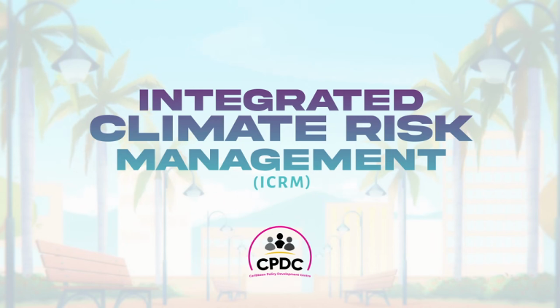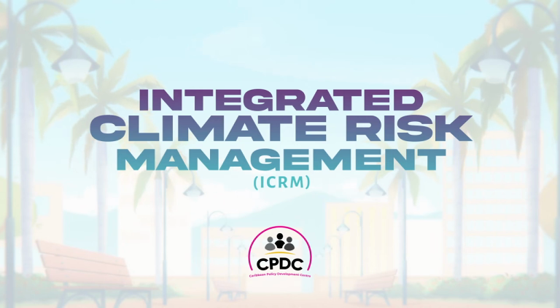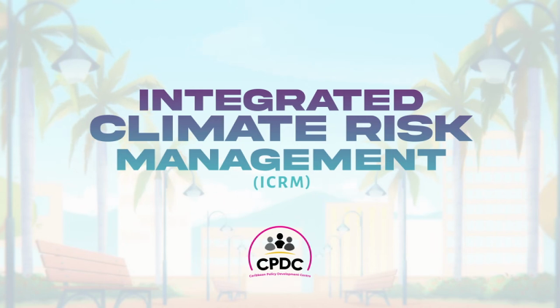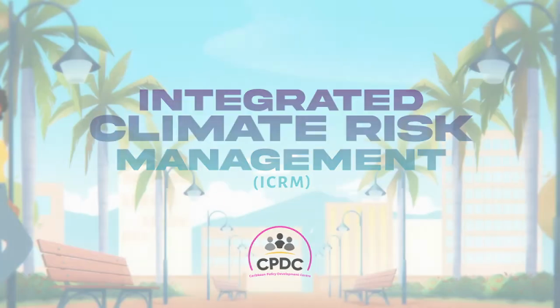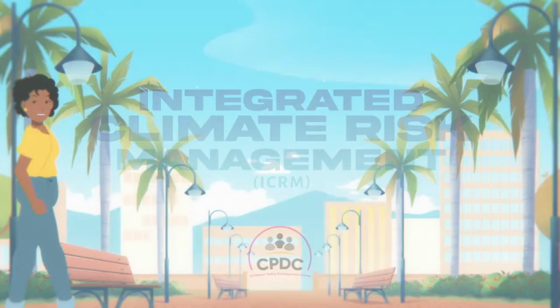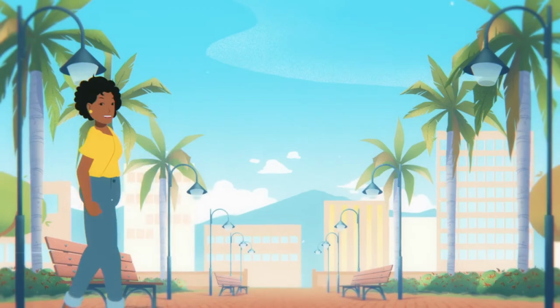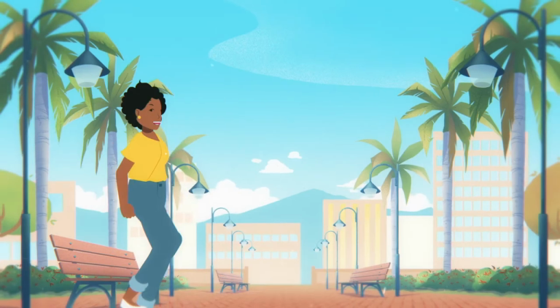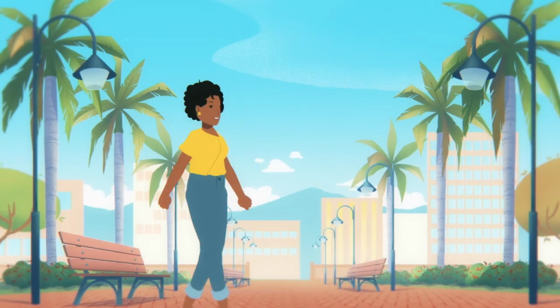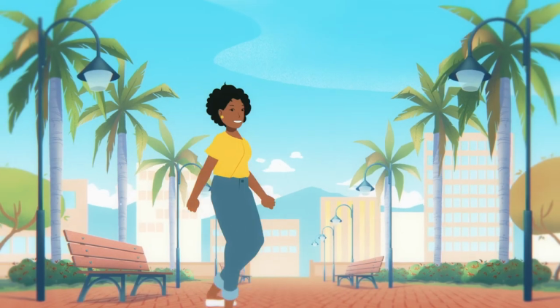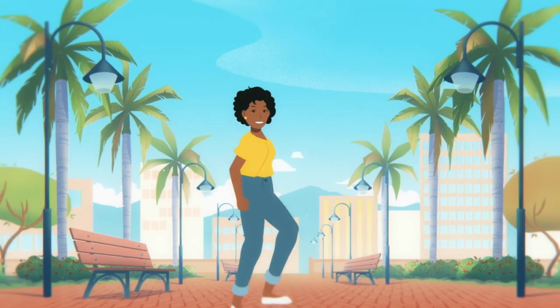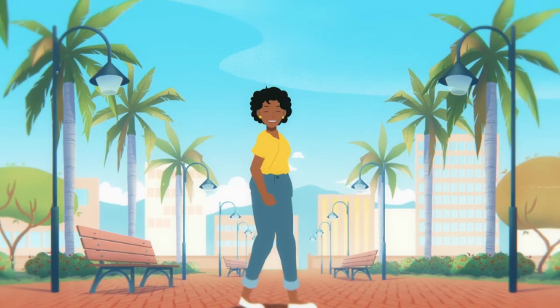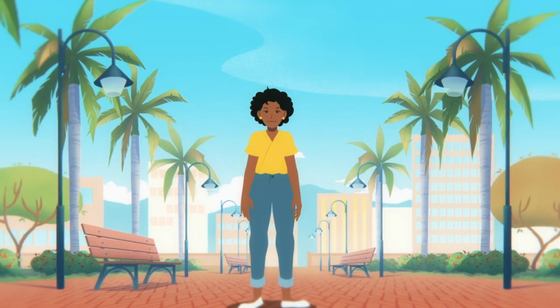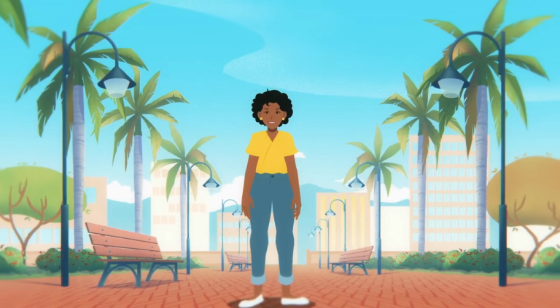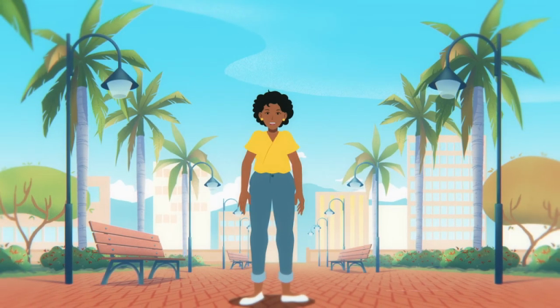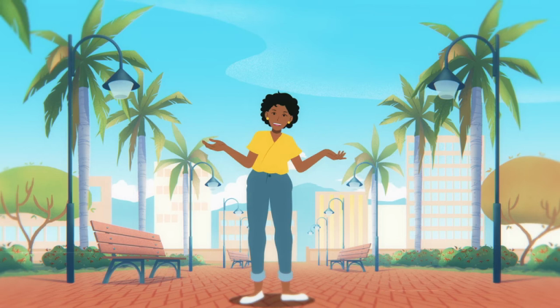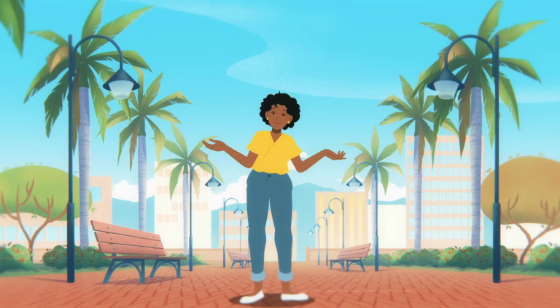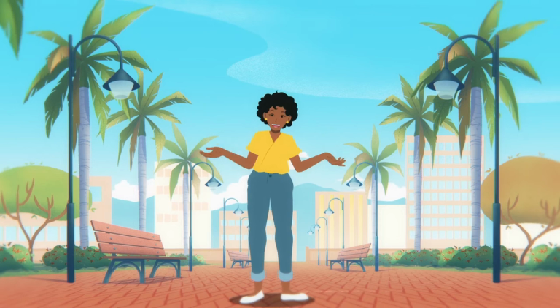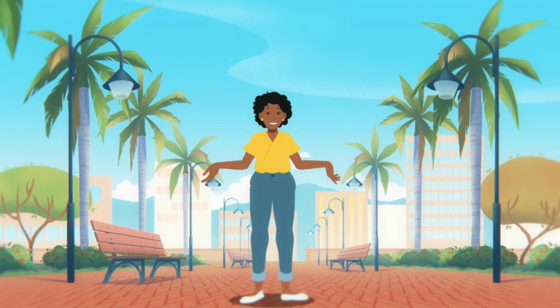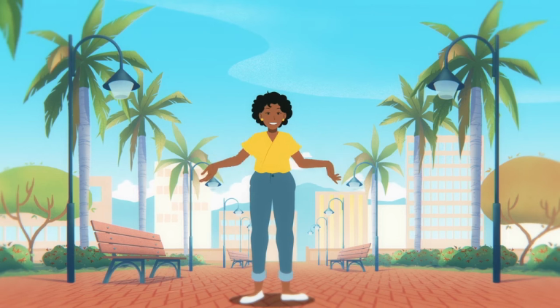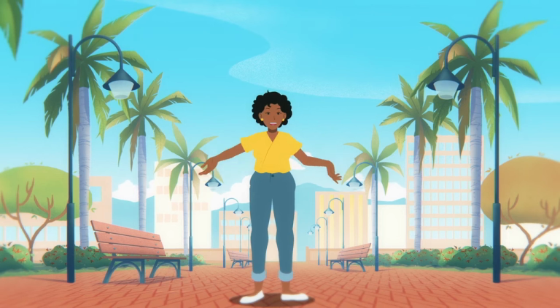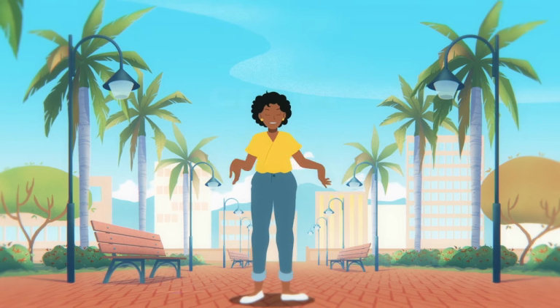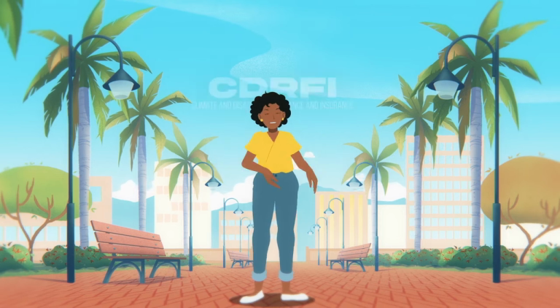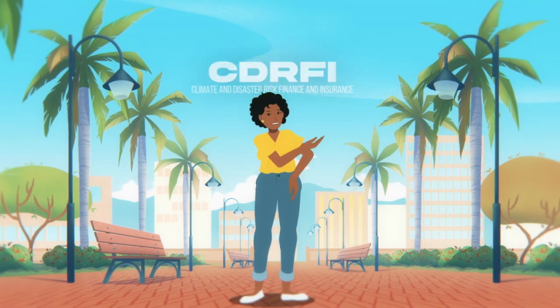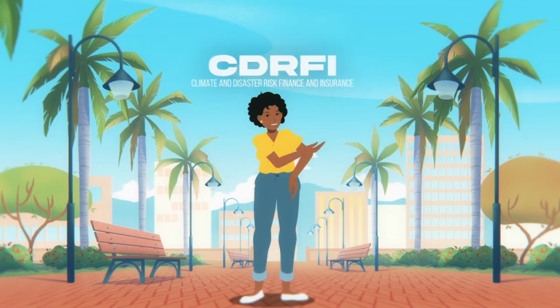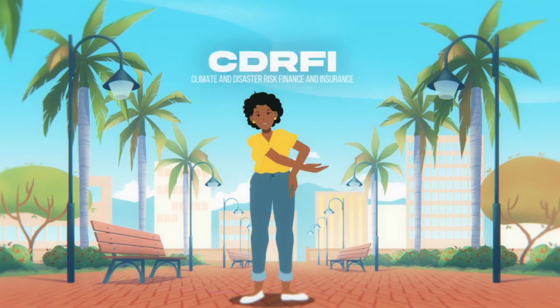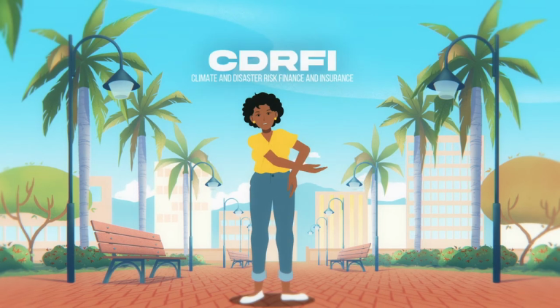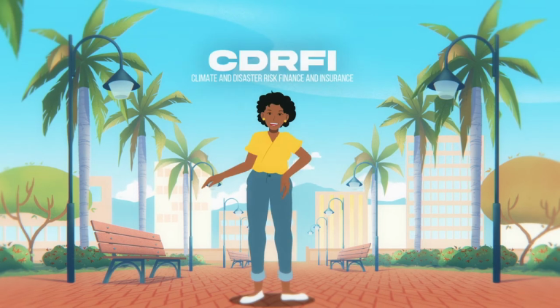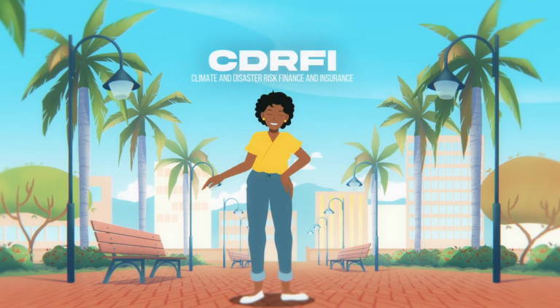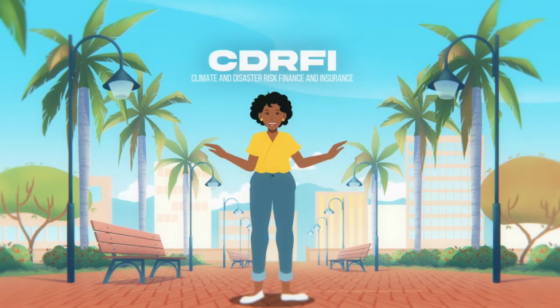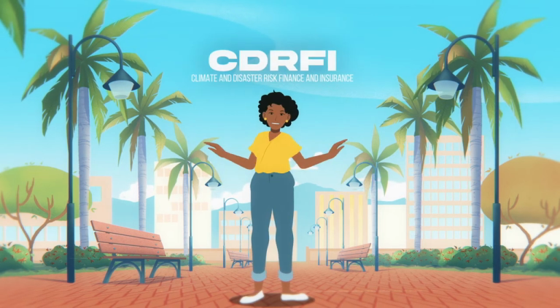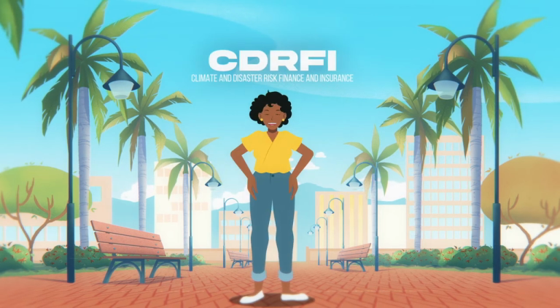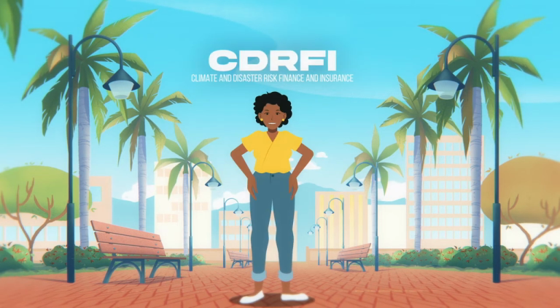Hi, I'm Crystal. Welcome back to our CDRFI video series.